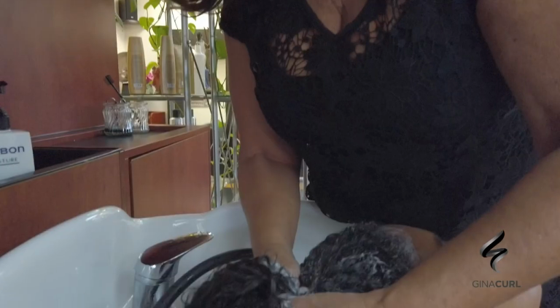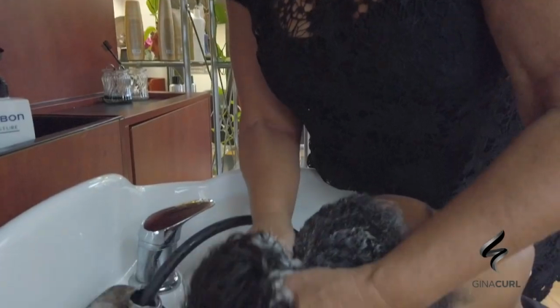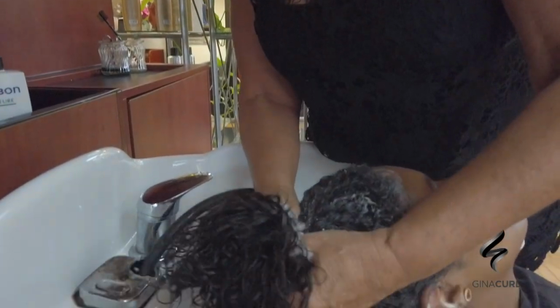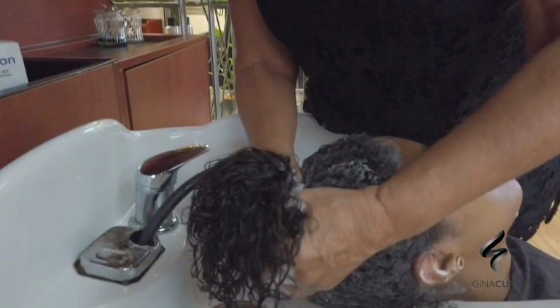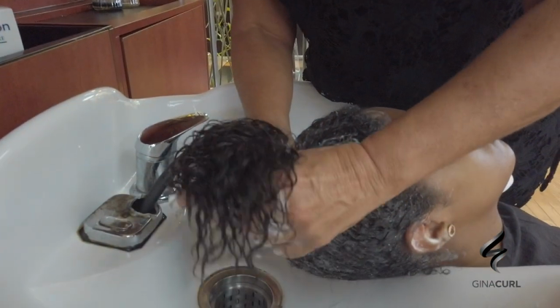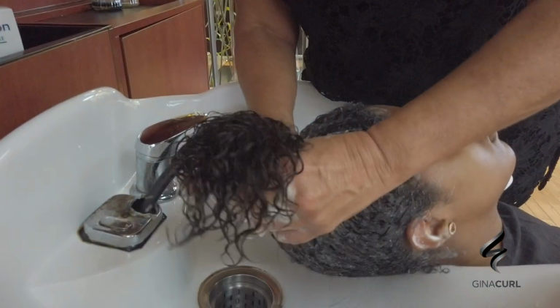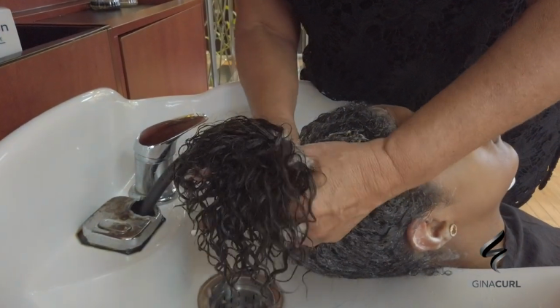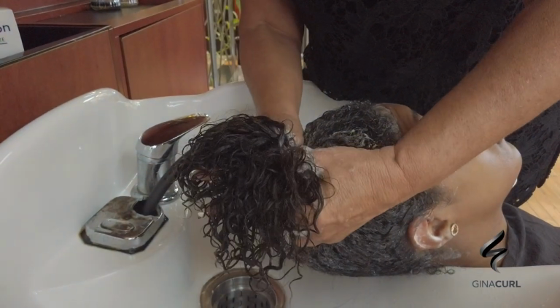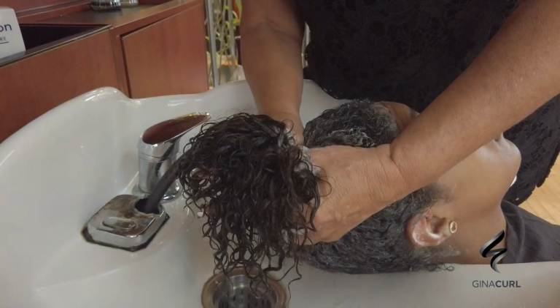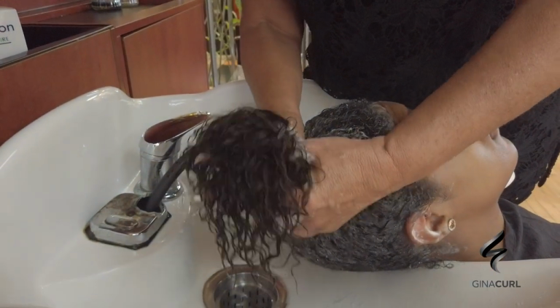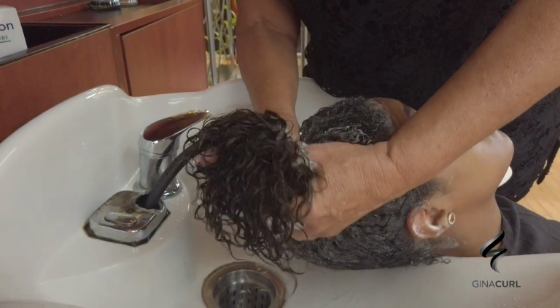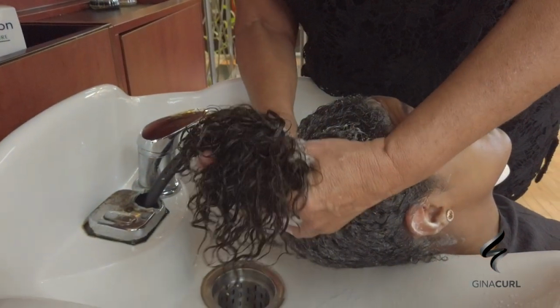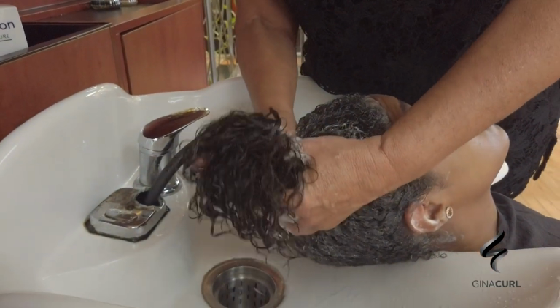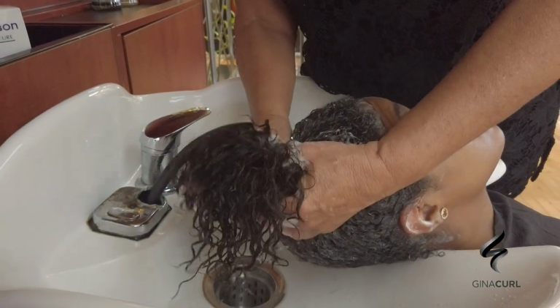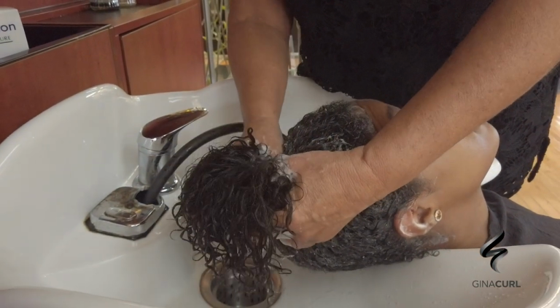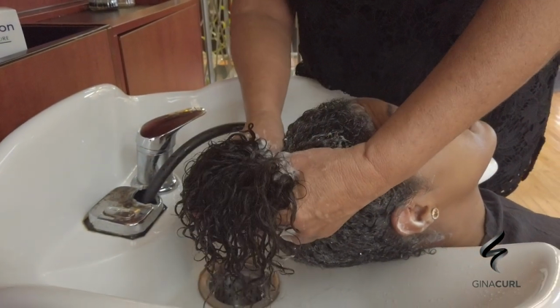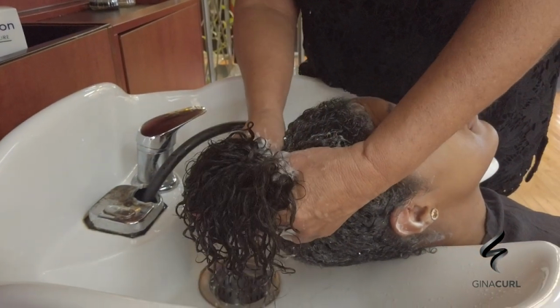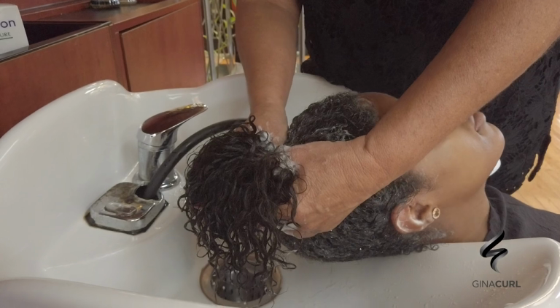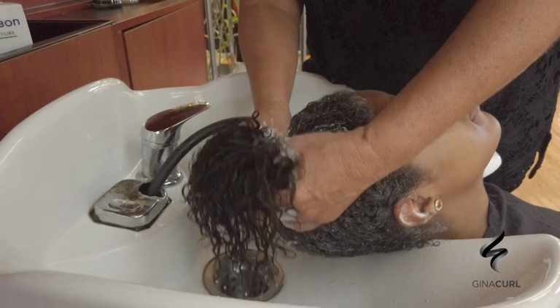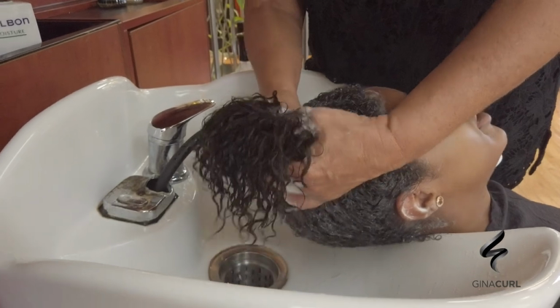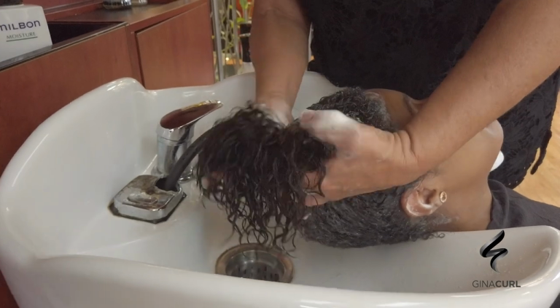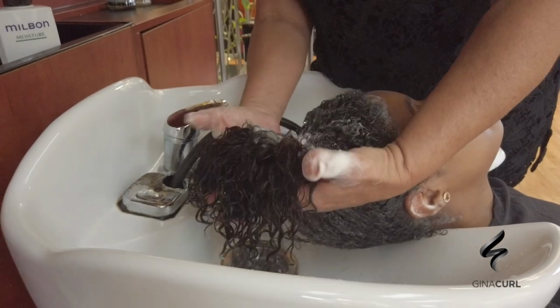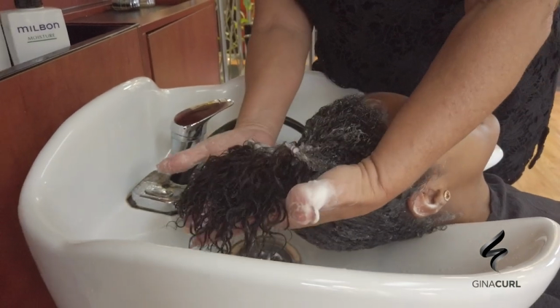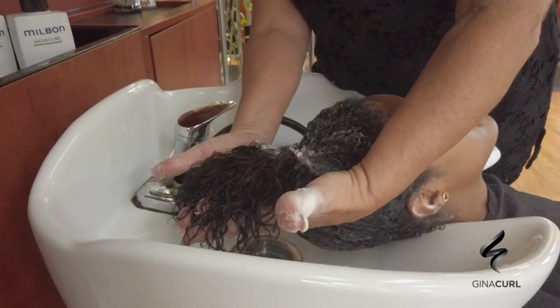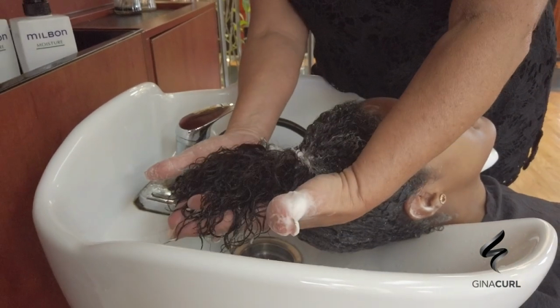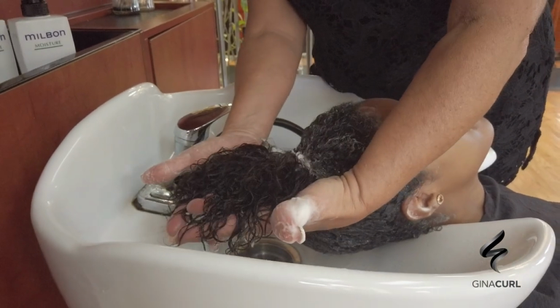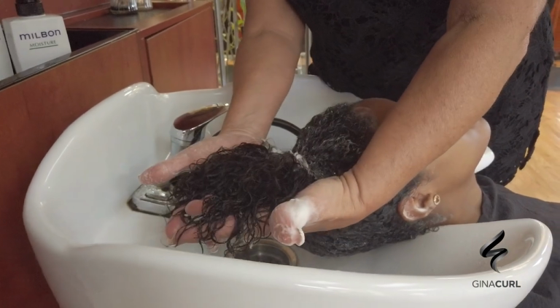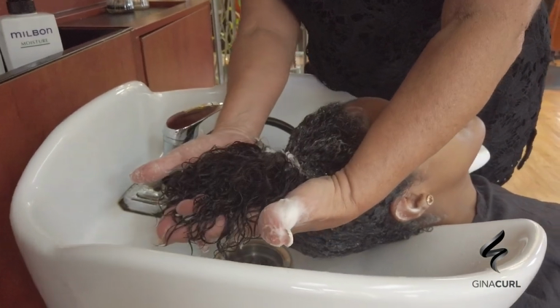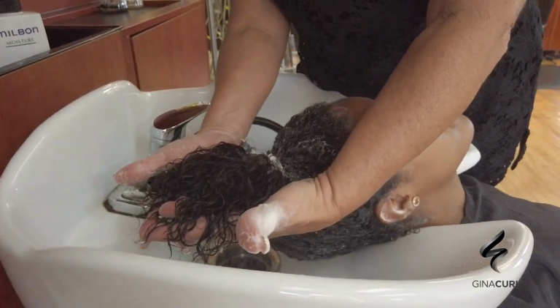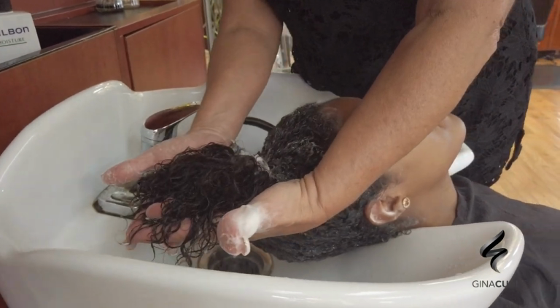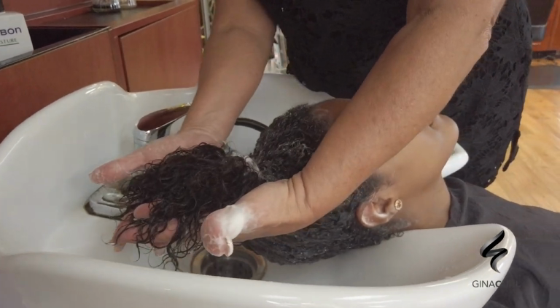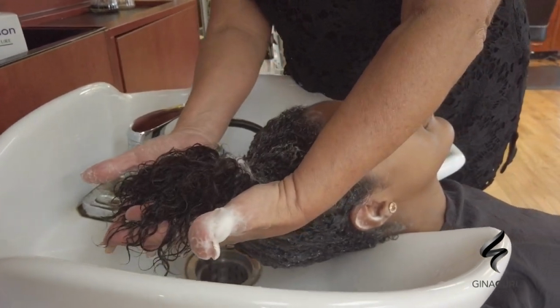This is a year and a half ago — she had a Gina curl.